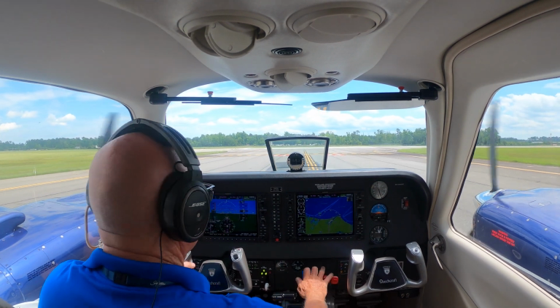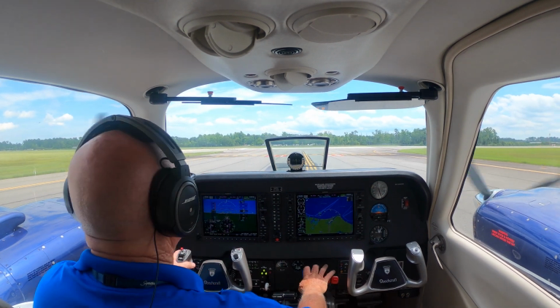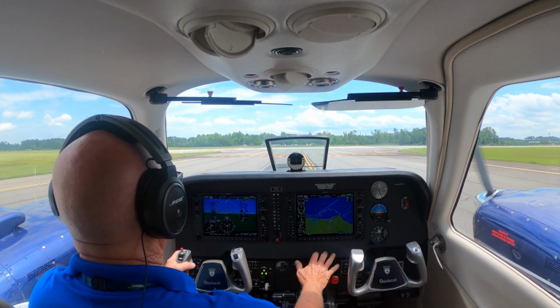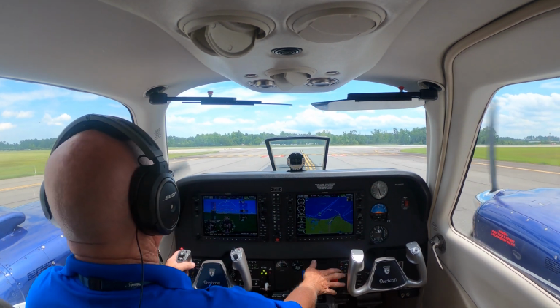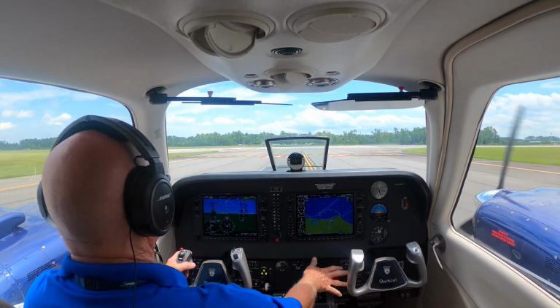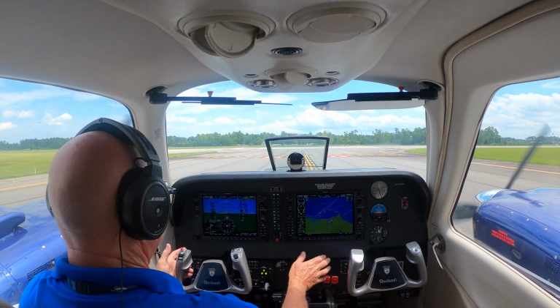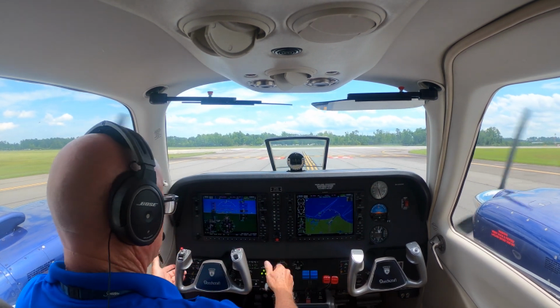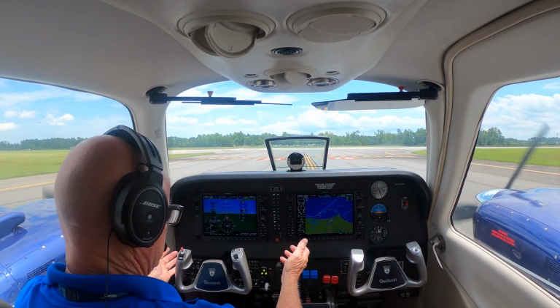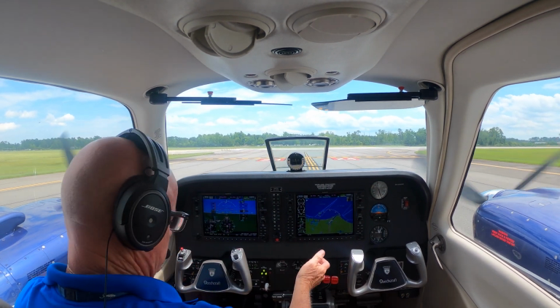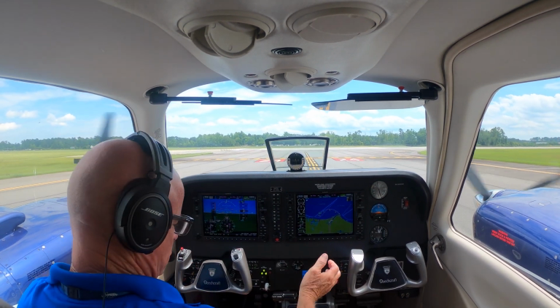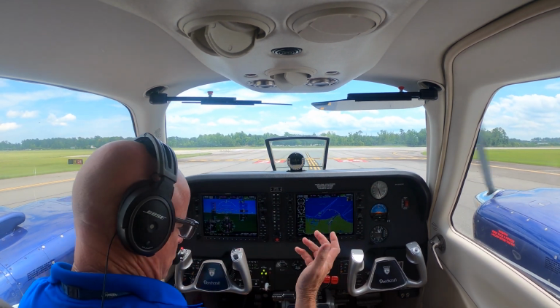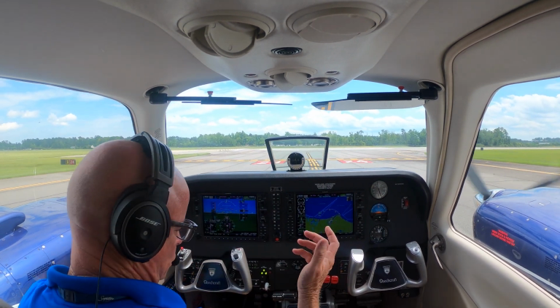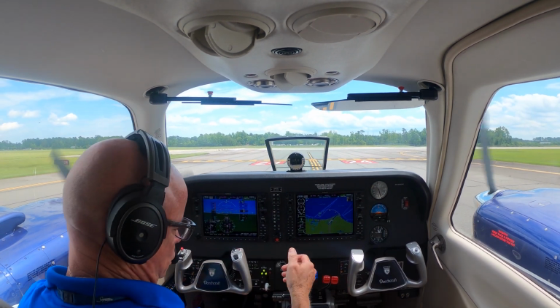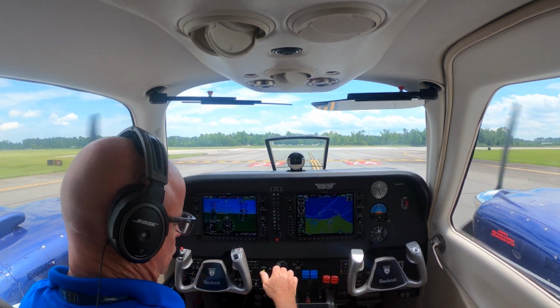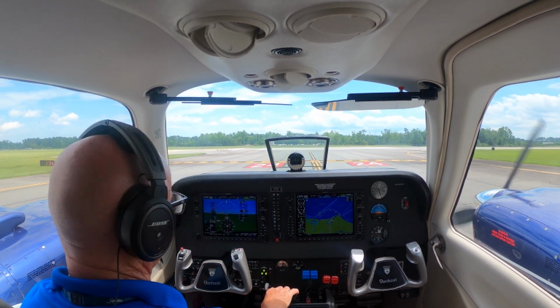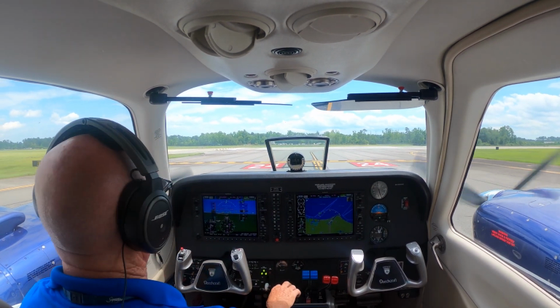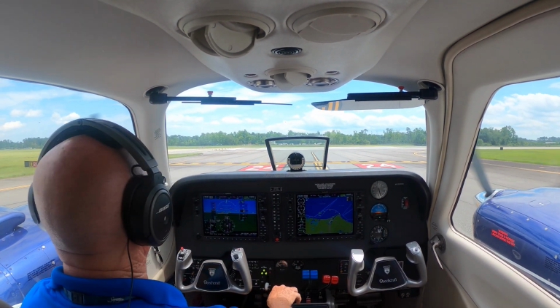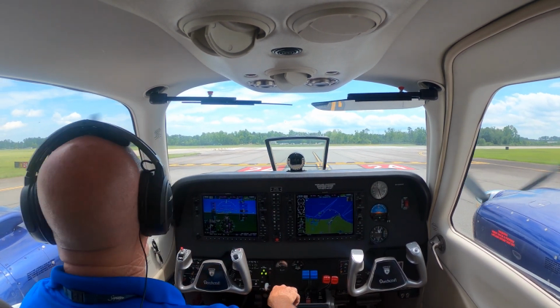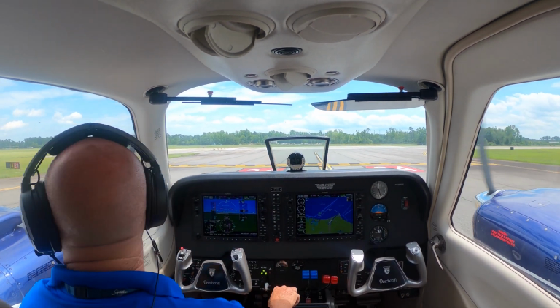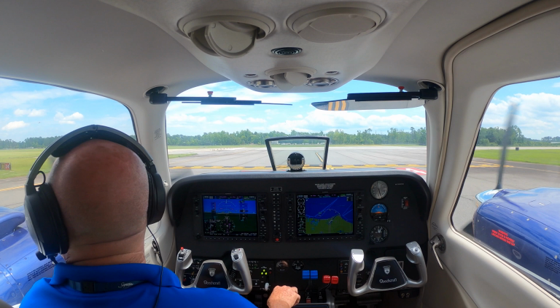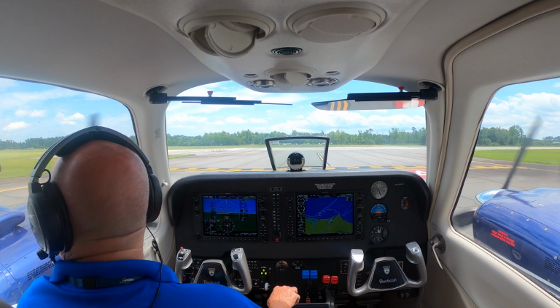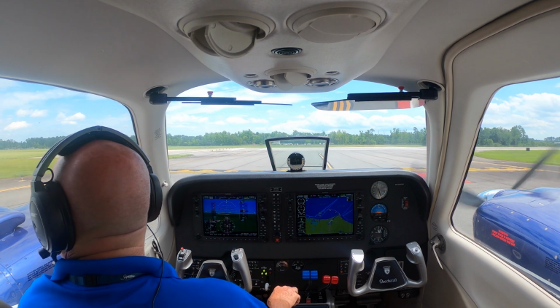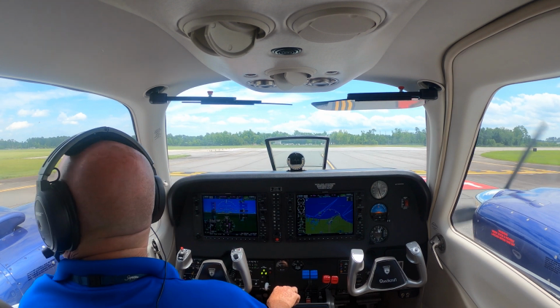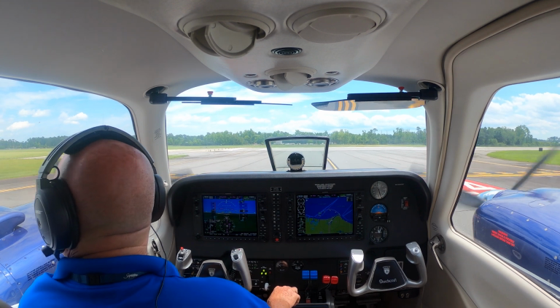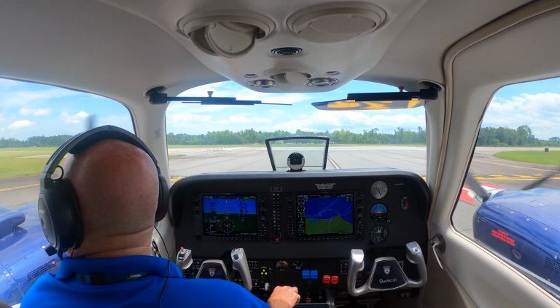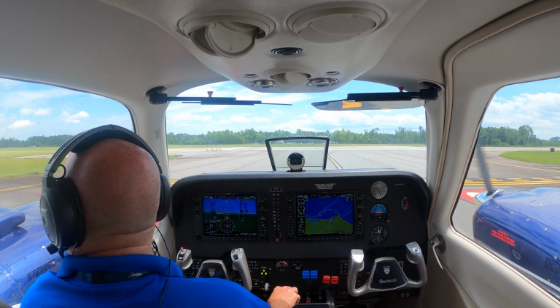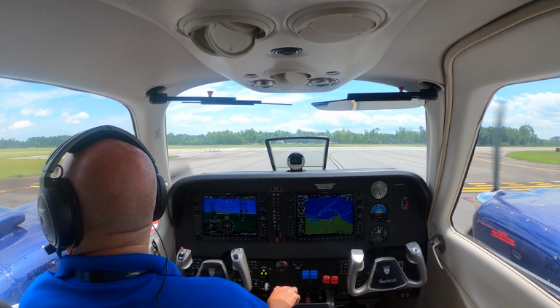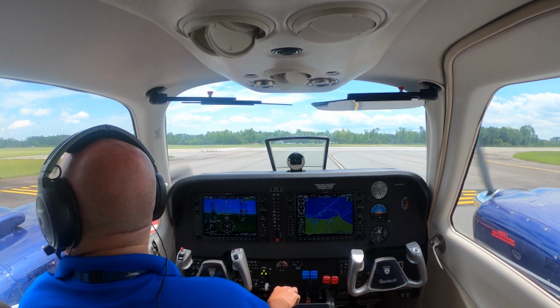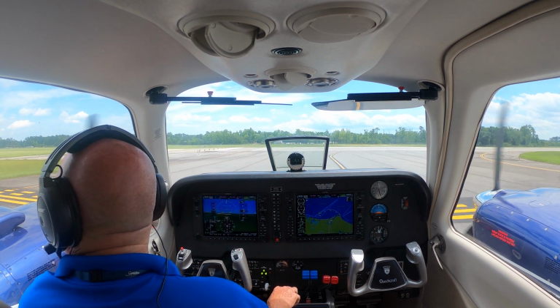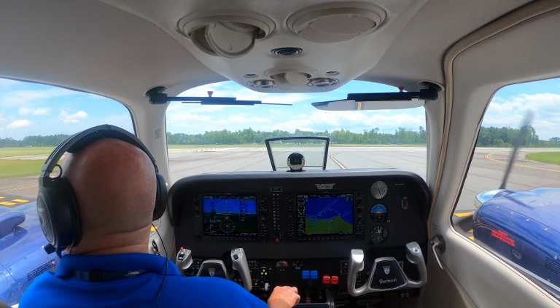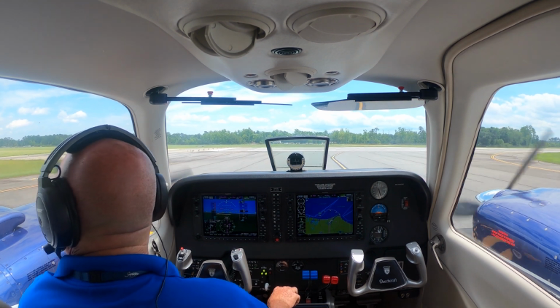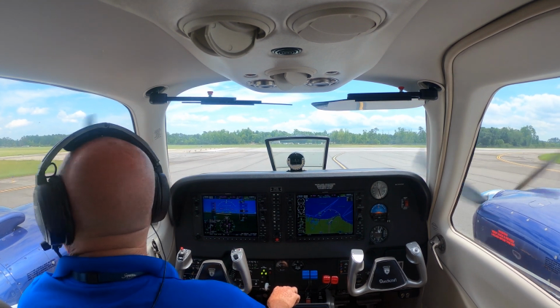Alright, everything's forward. Air condition doesn't have to come off on this one. Nobody's coming, final's clear.